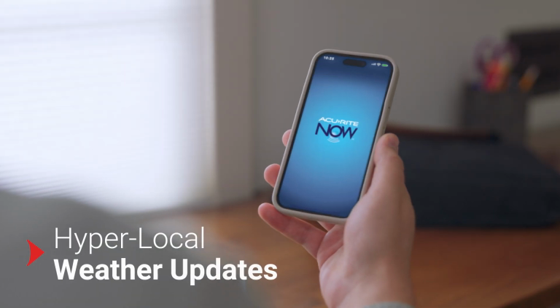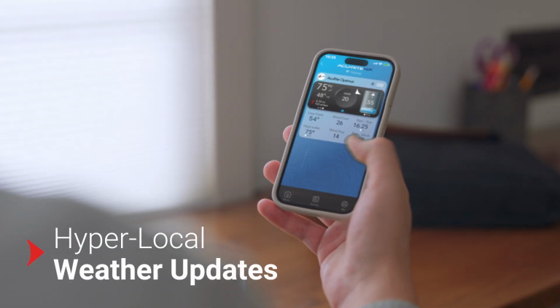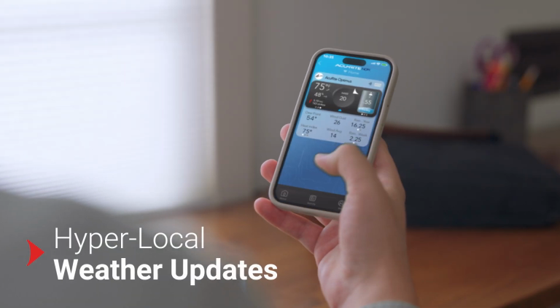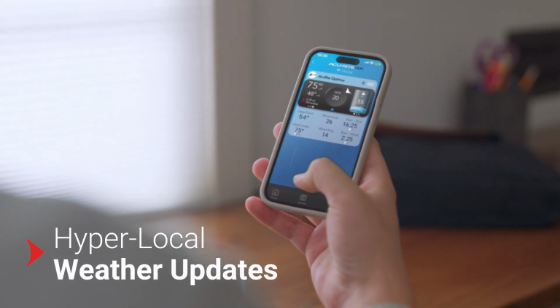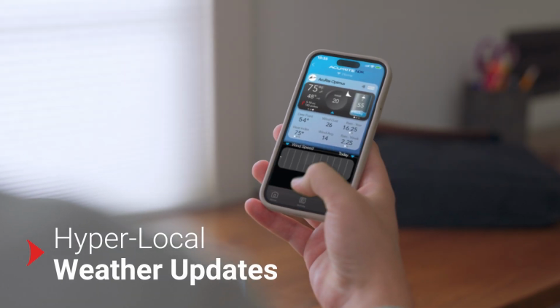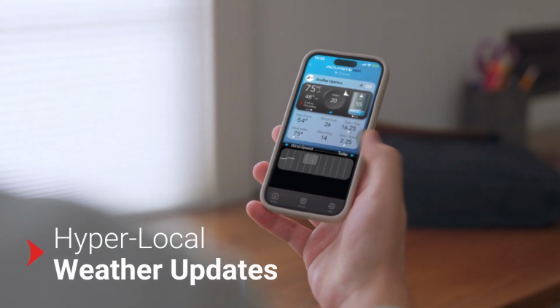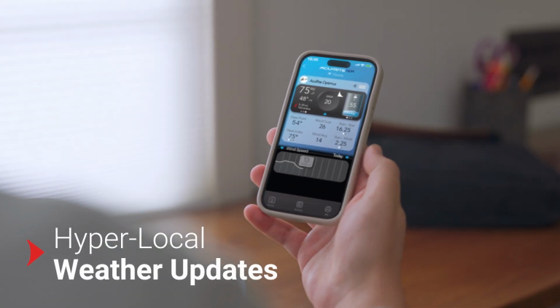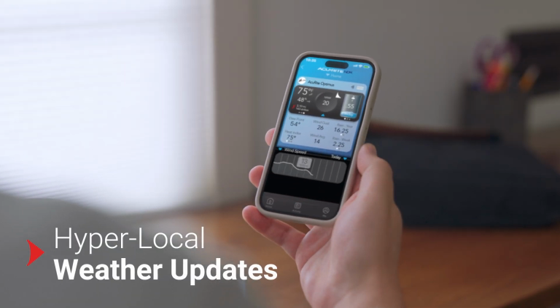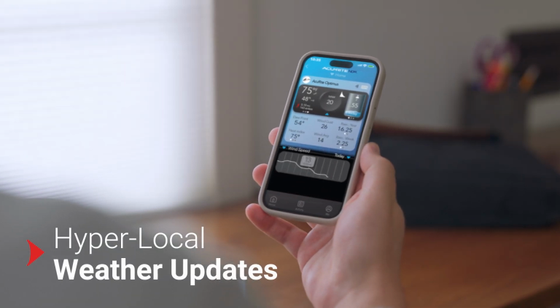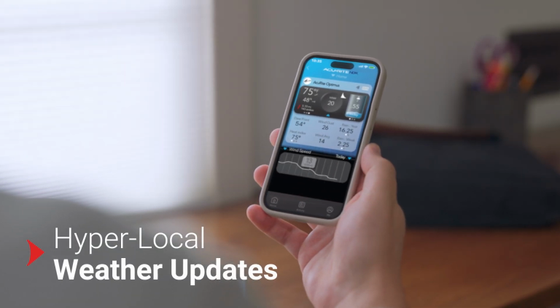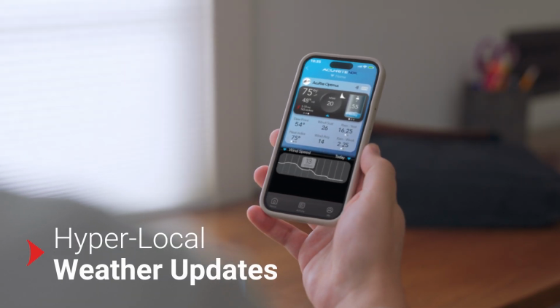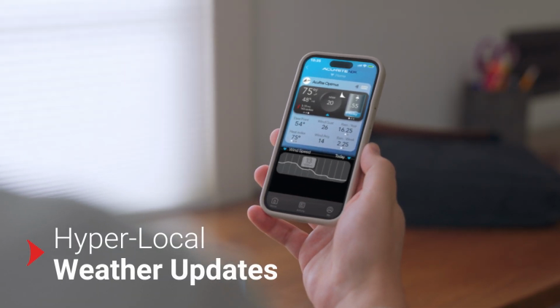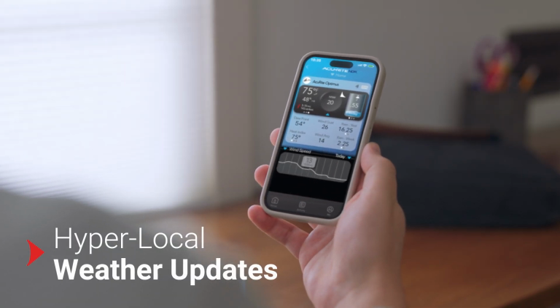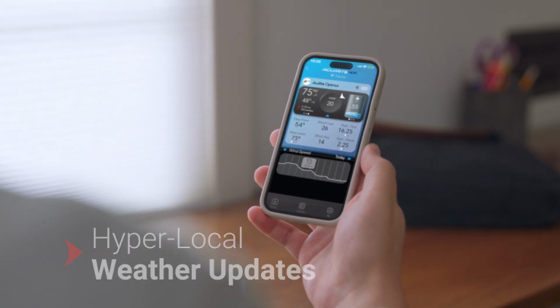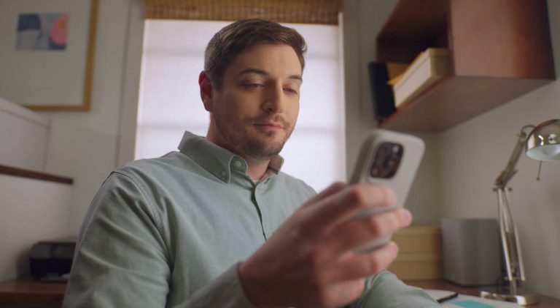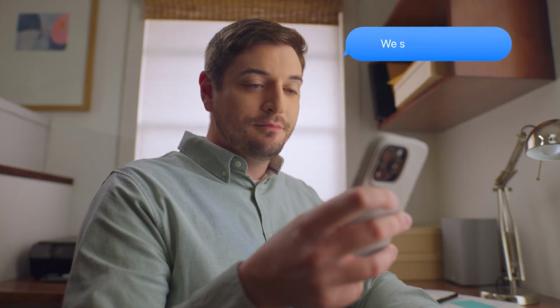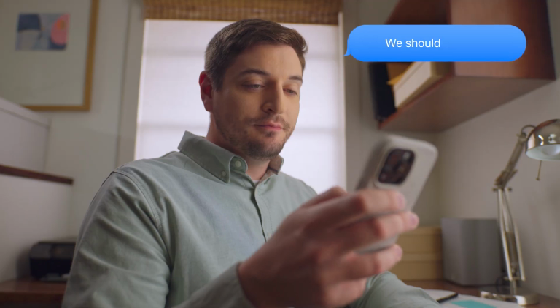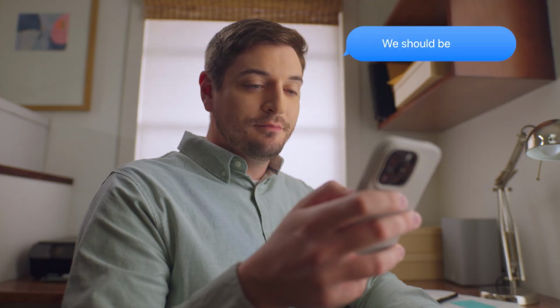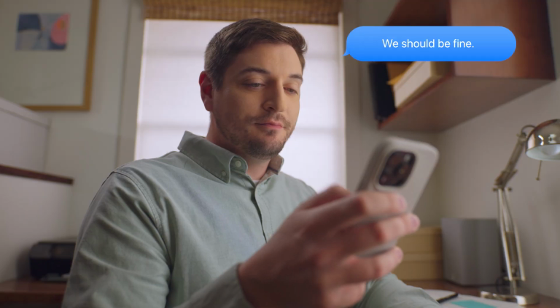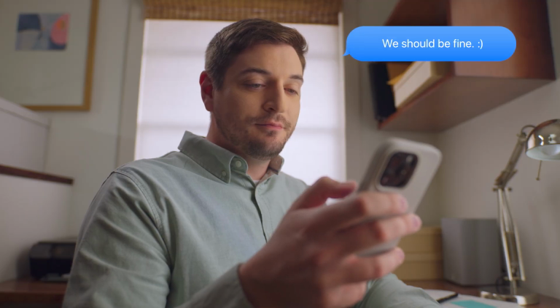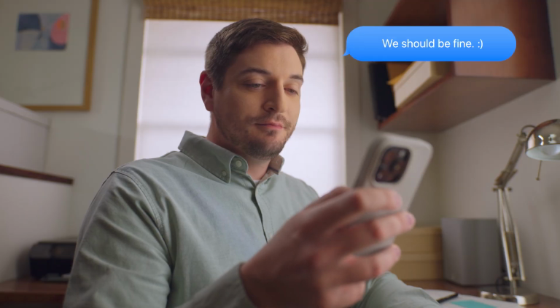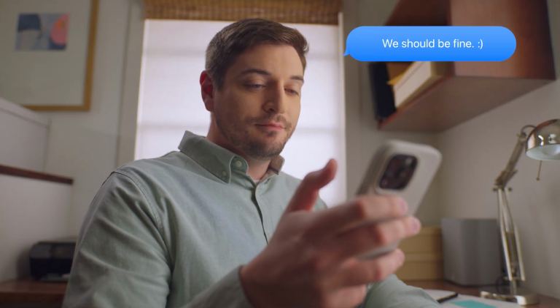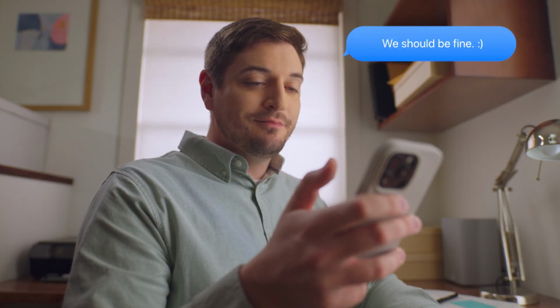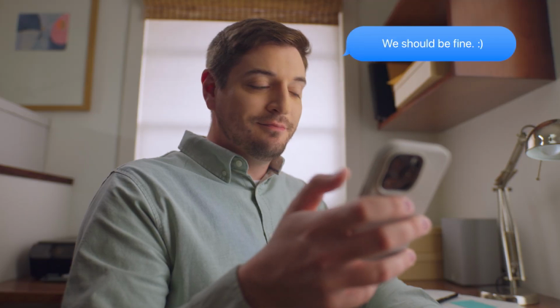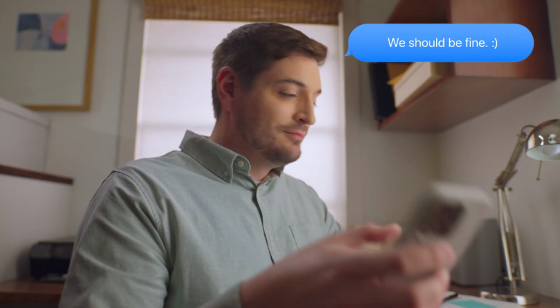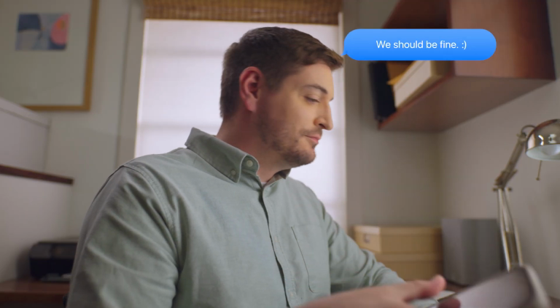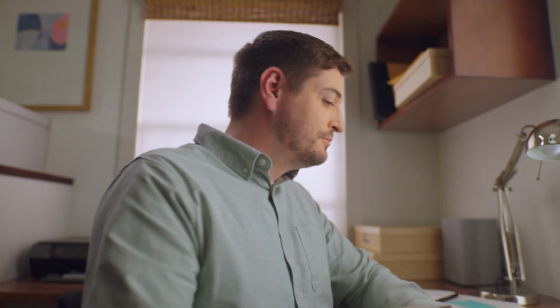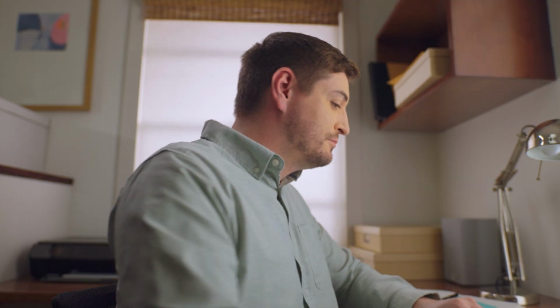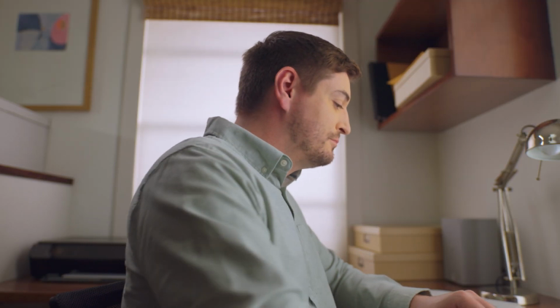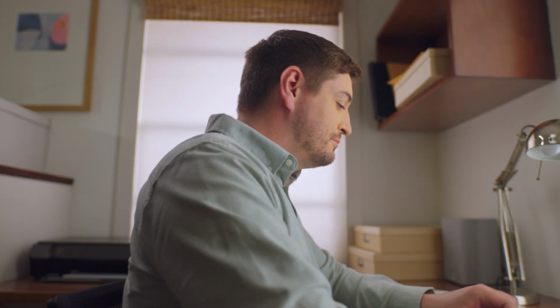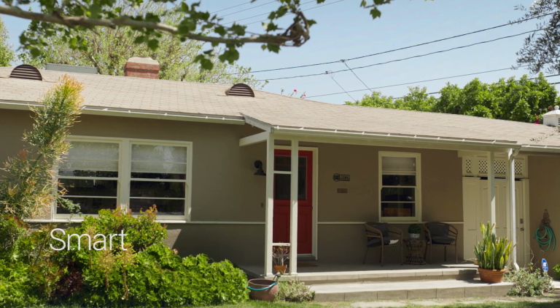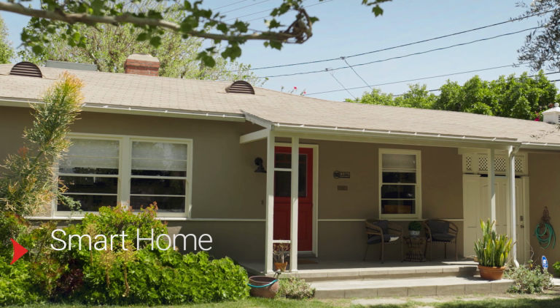While the AcuRite Now mobile app gives you the data you need, when you need it, no matter where you are.